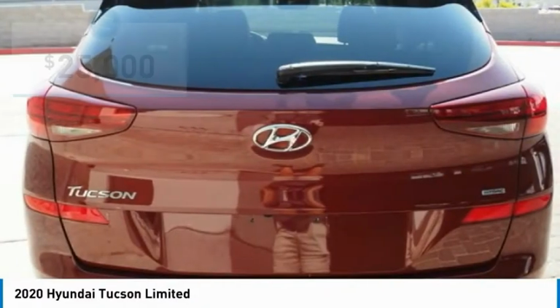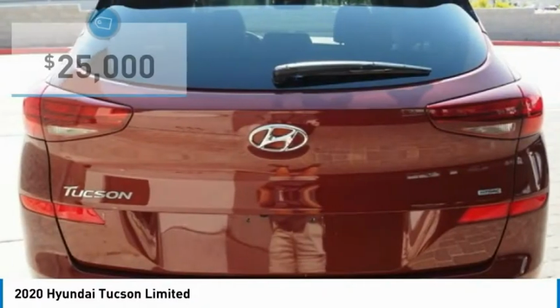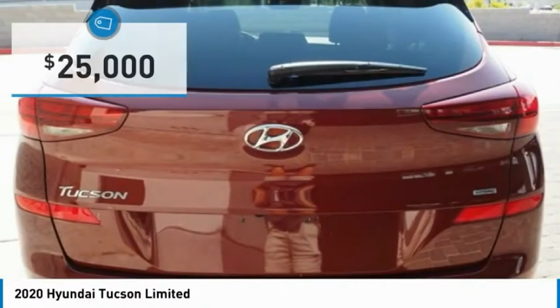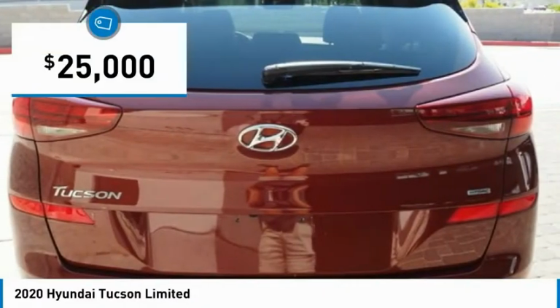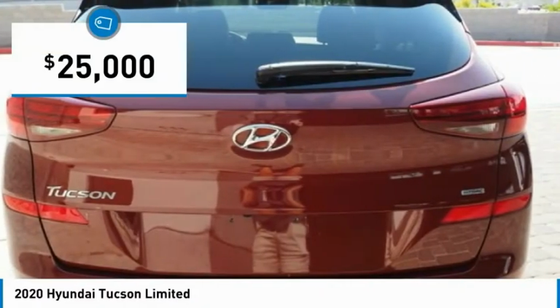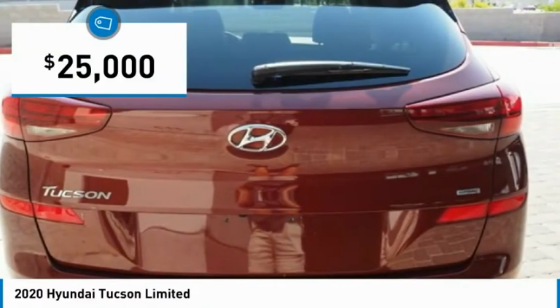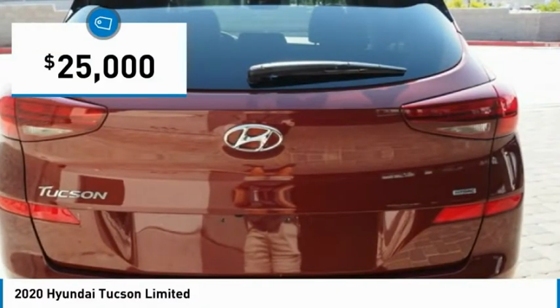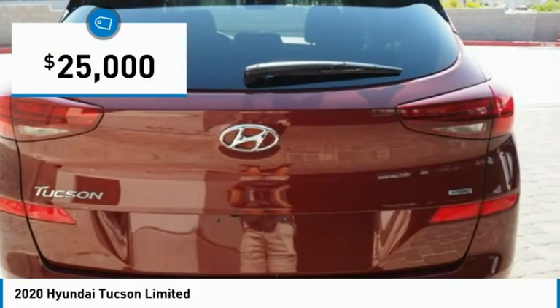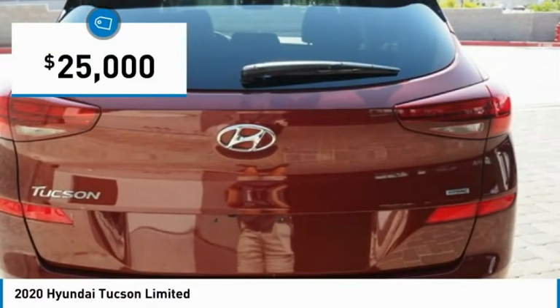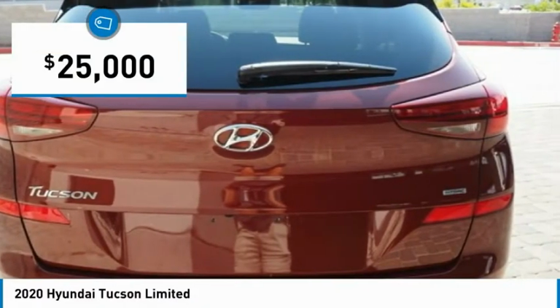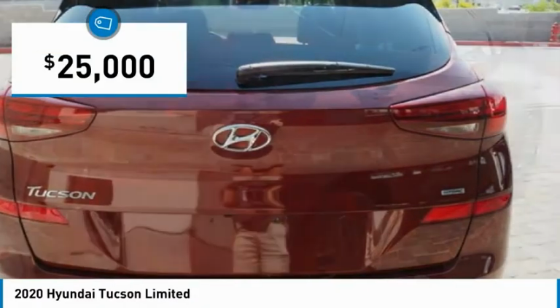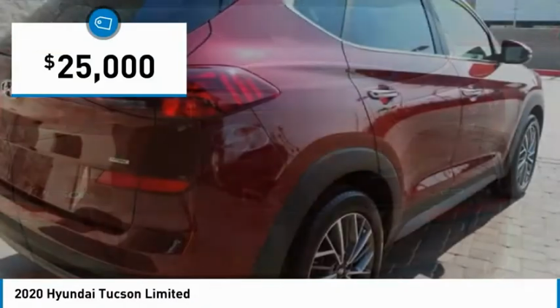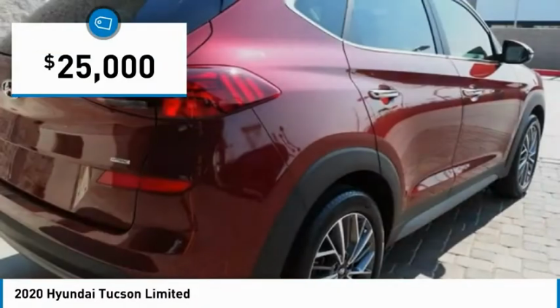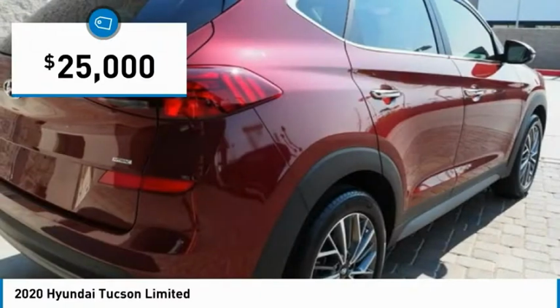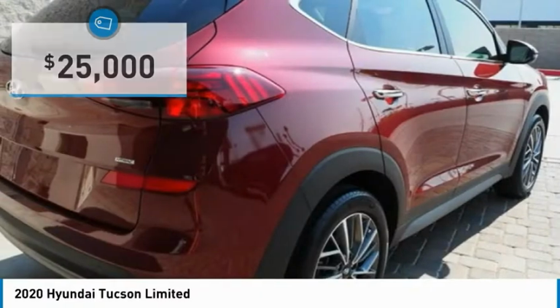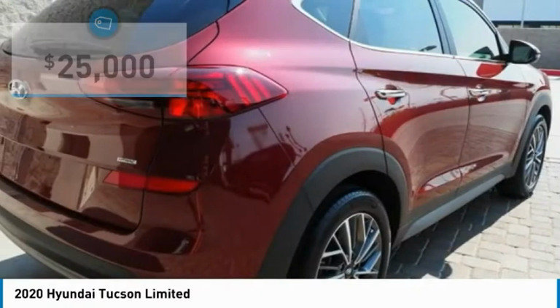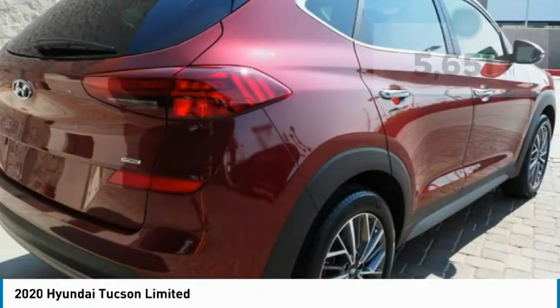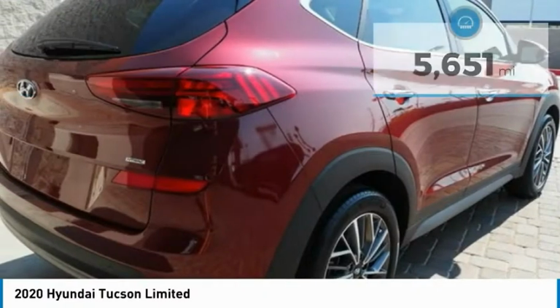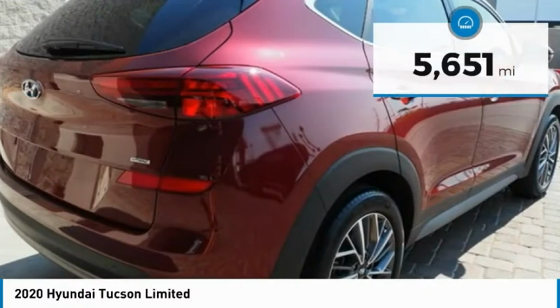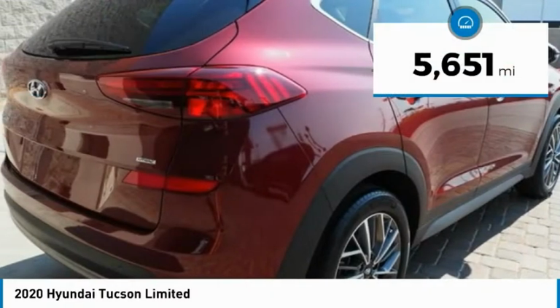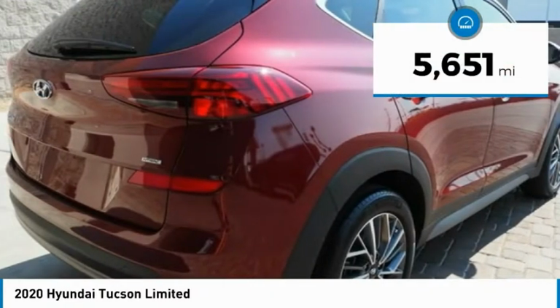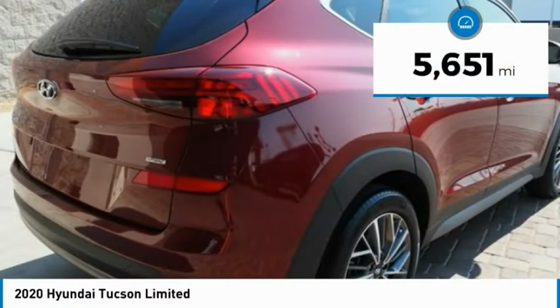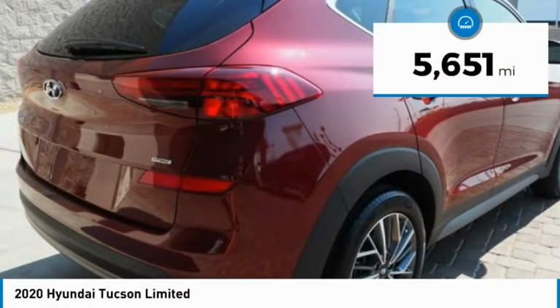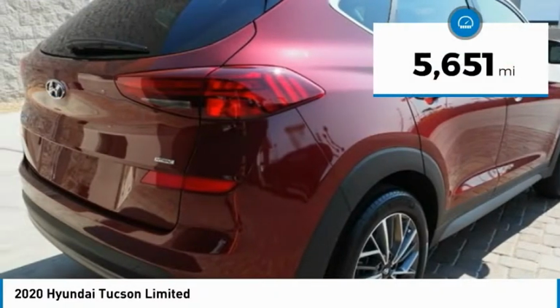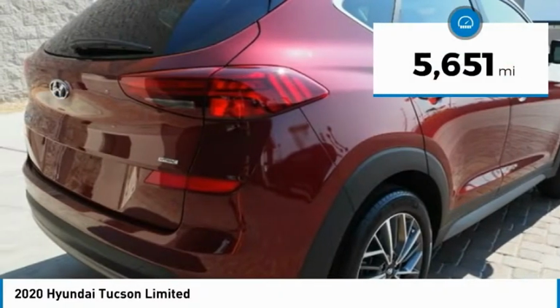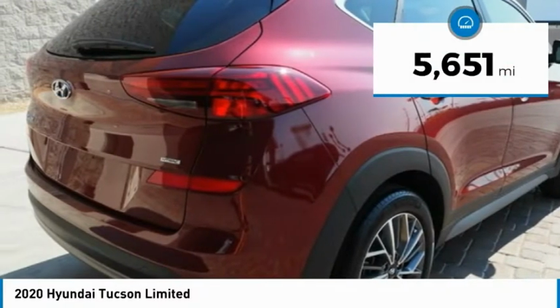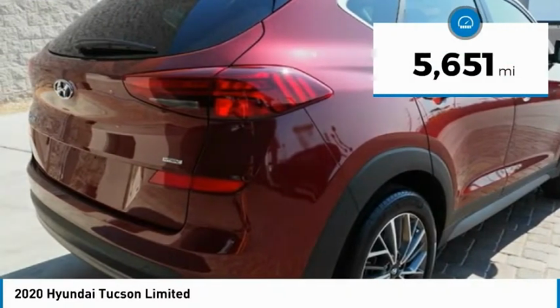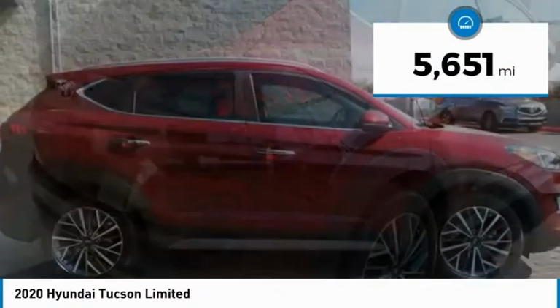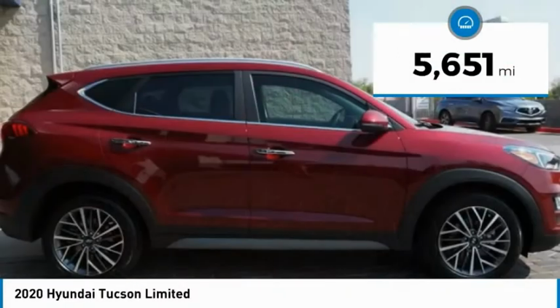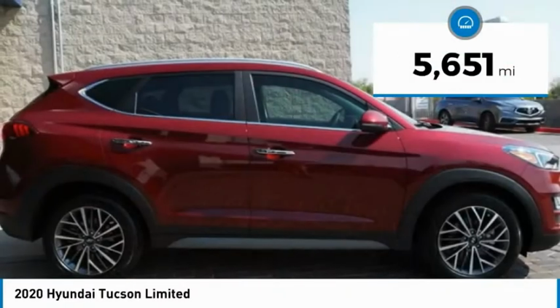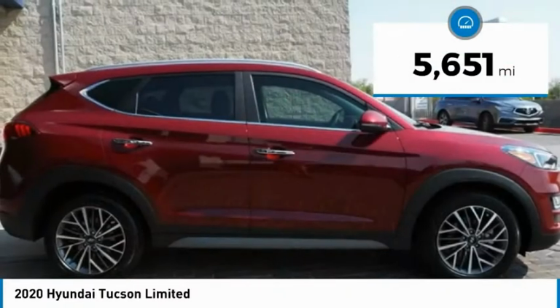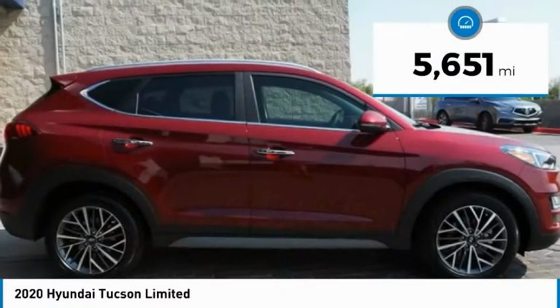And is priced below $25,000. This vehicle has less than 6,000 miles.